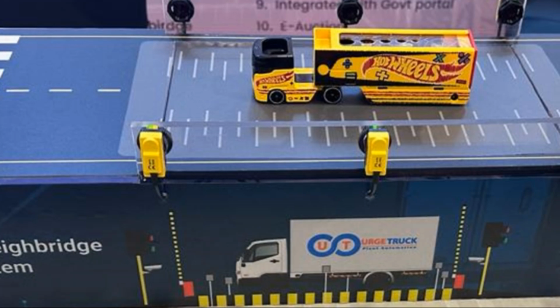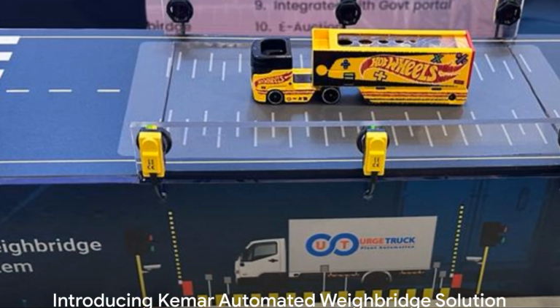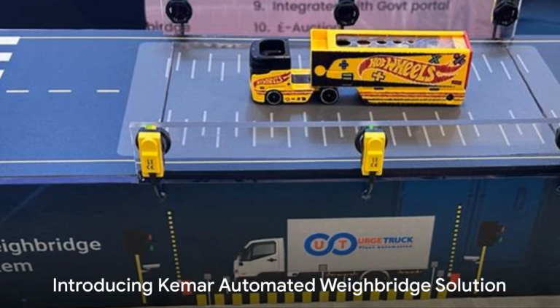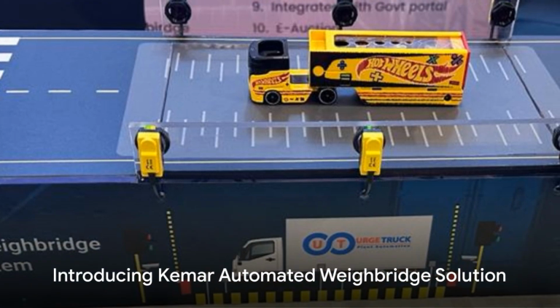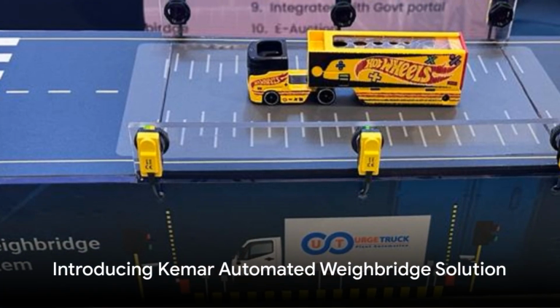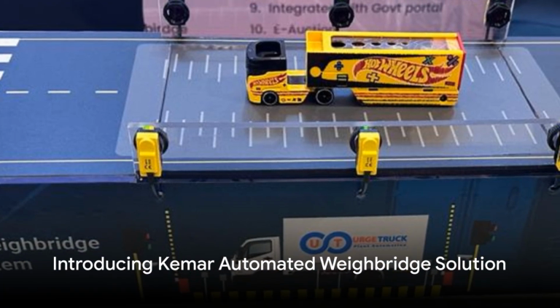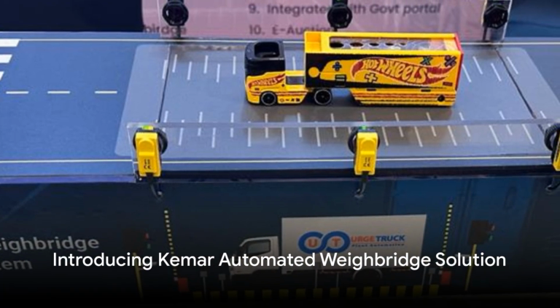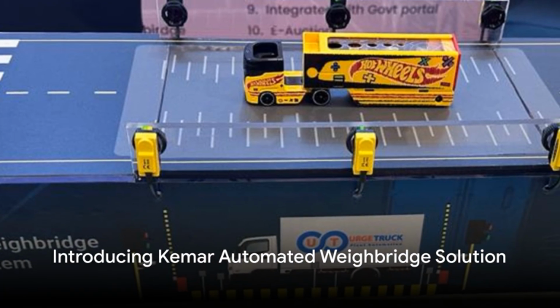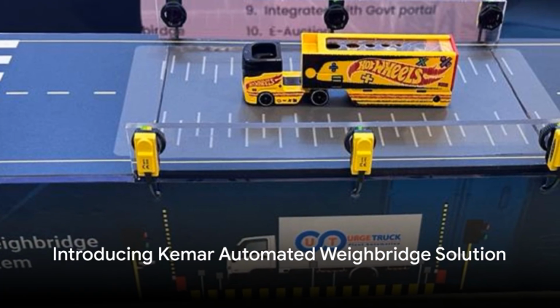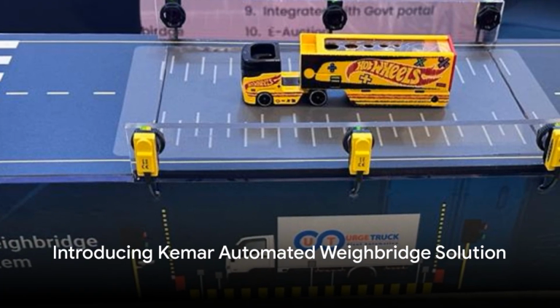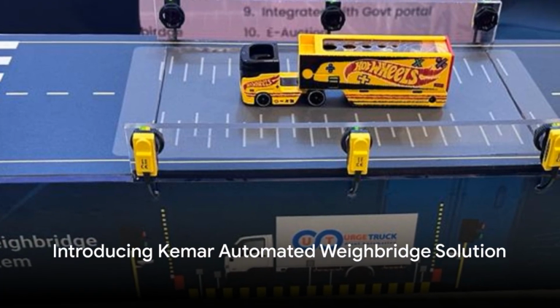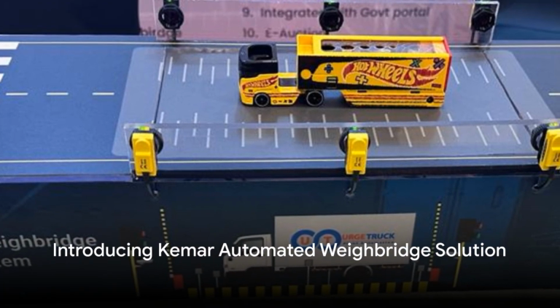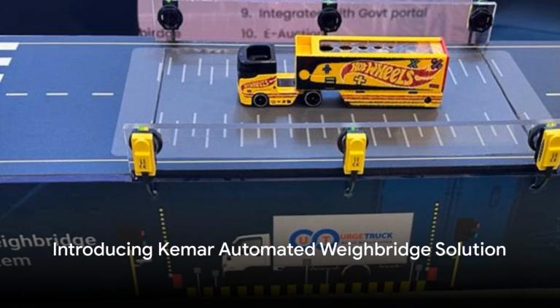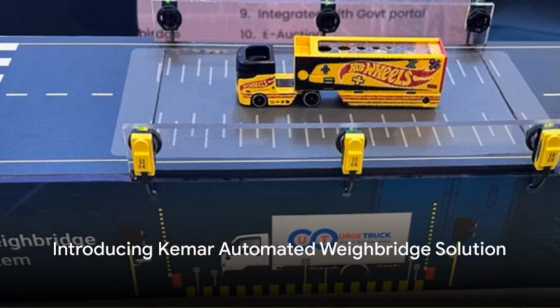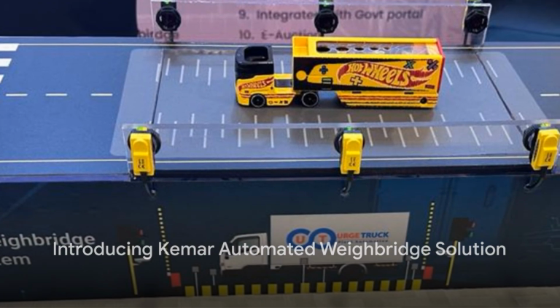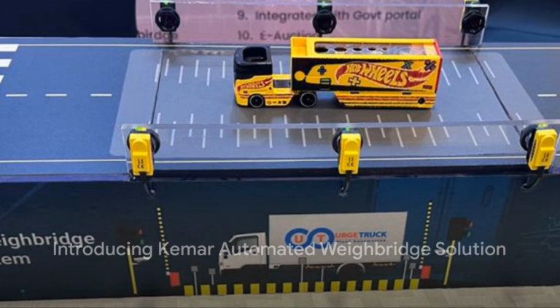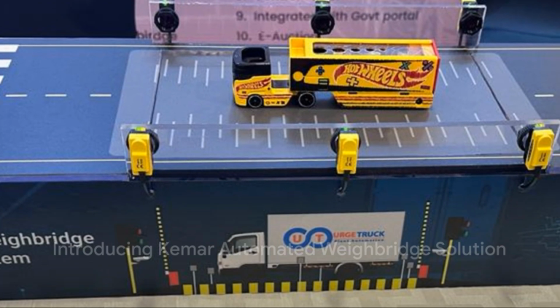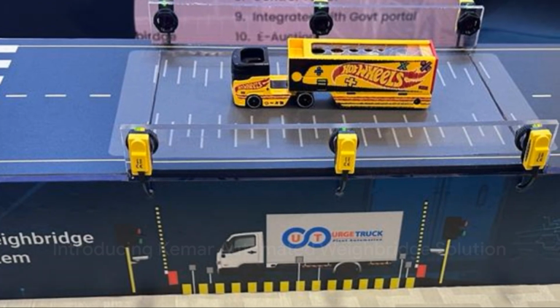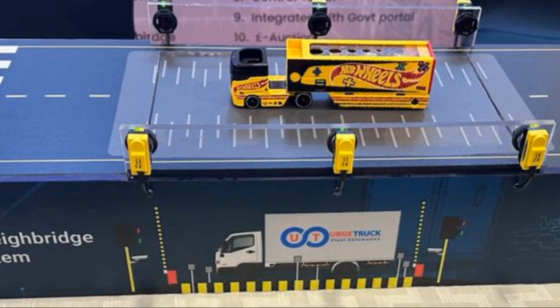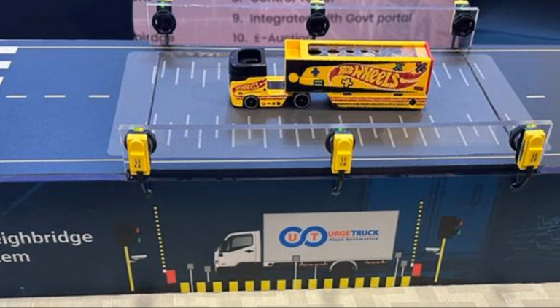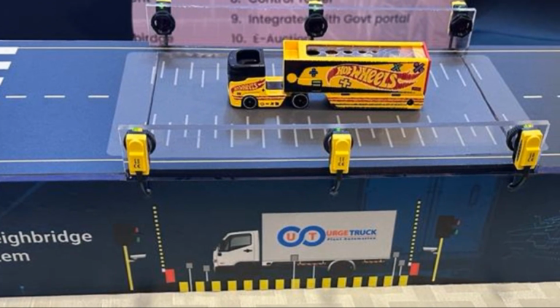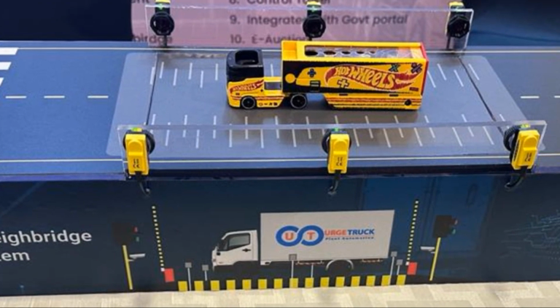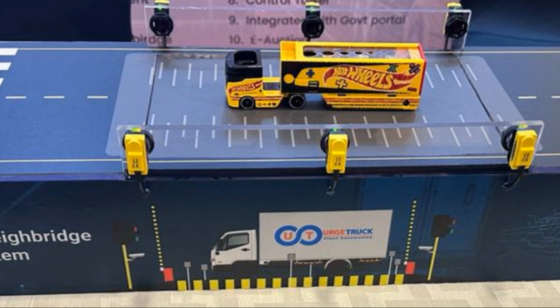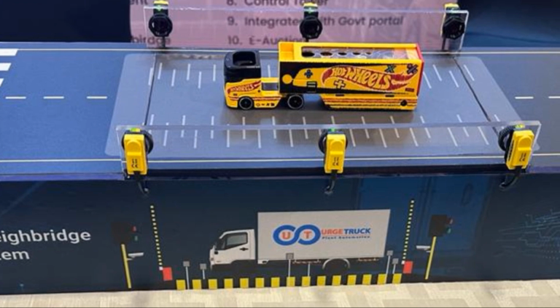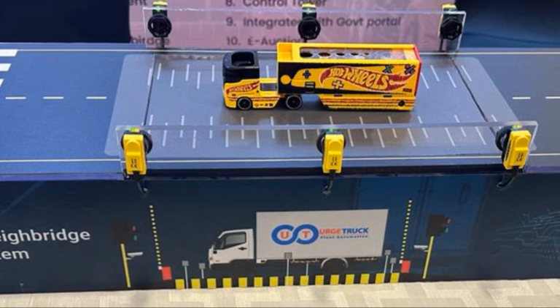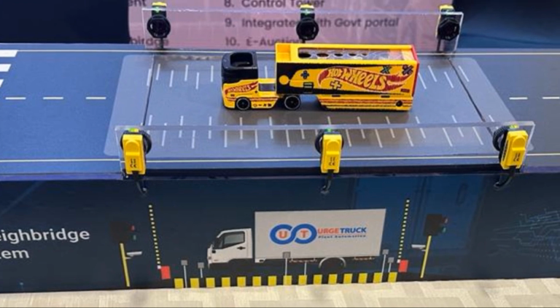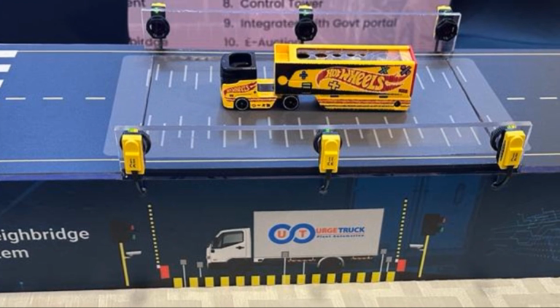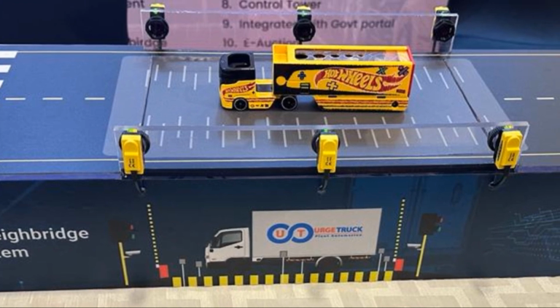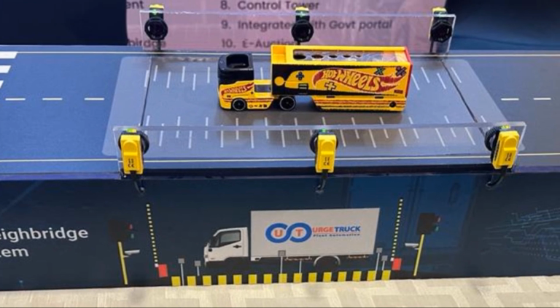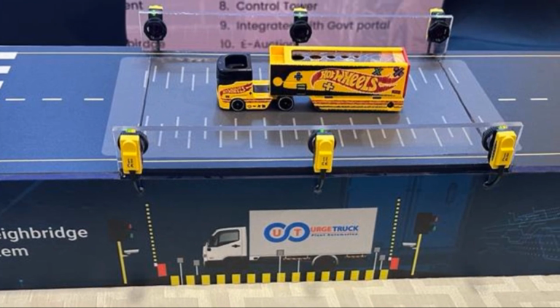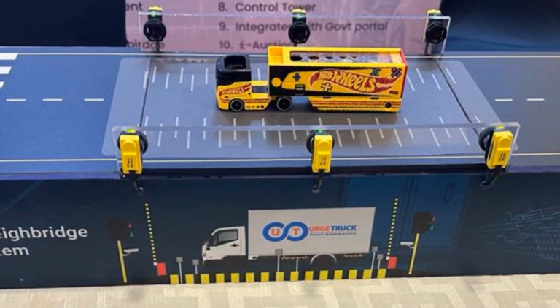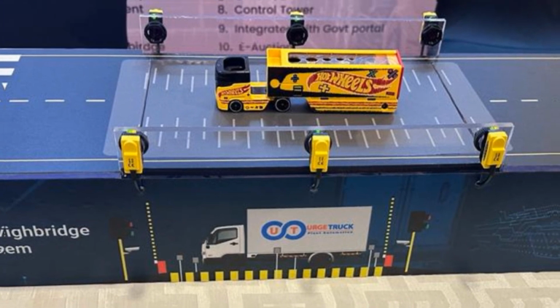Introducing KEMAR's automated Weybridge system, revolutionising the way you manage cargo transportation in a manufacturing plant.